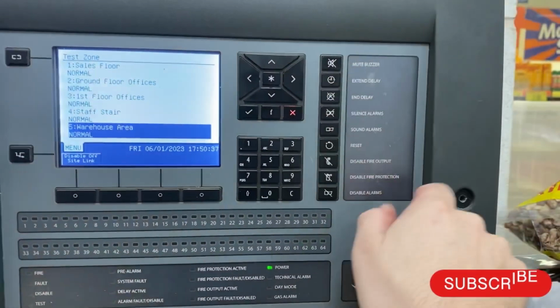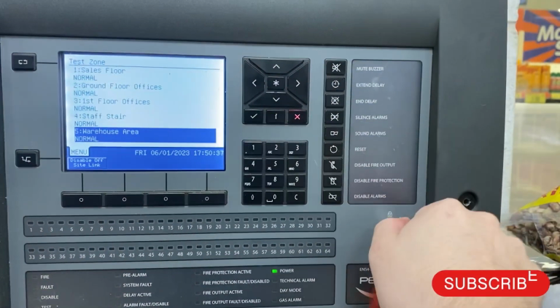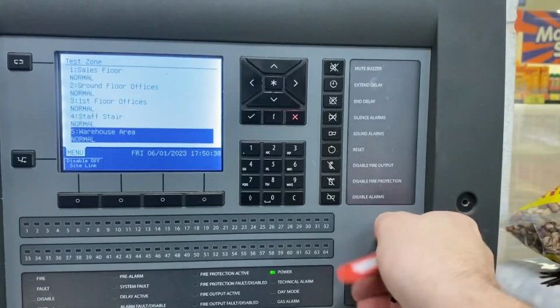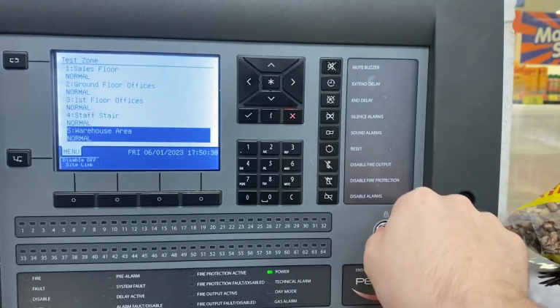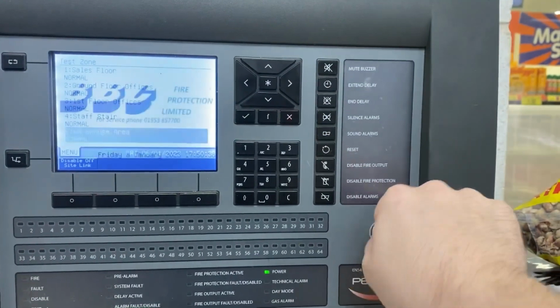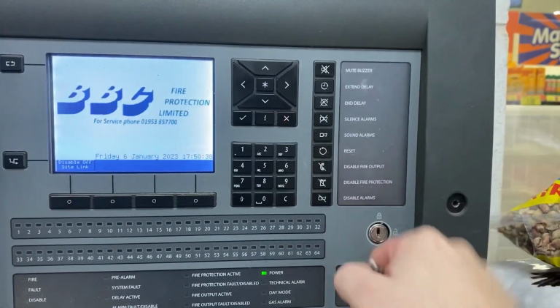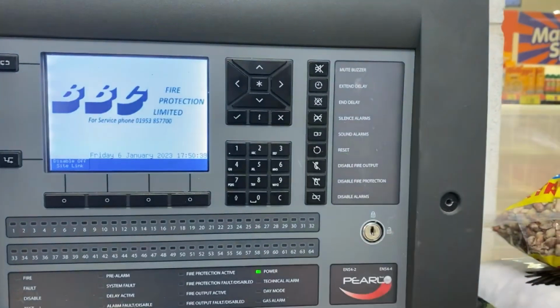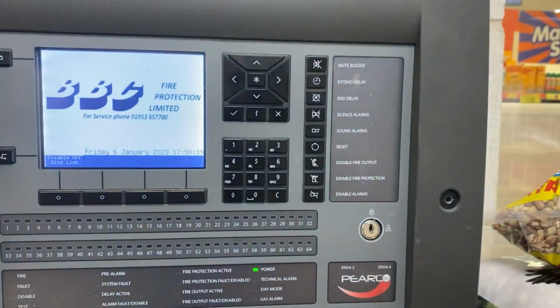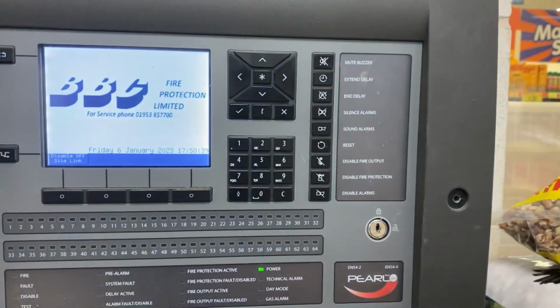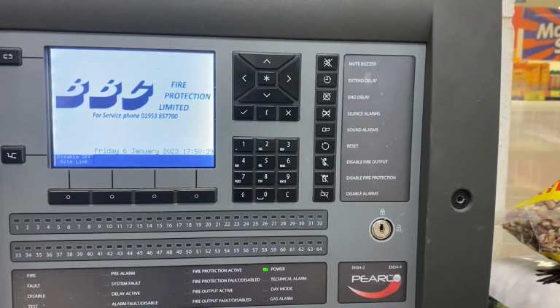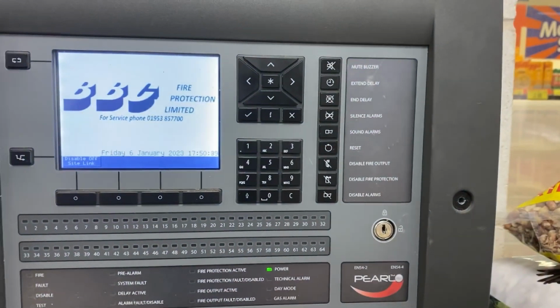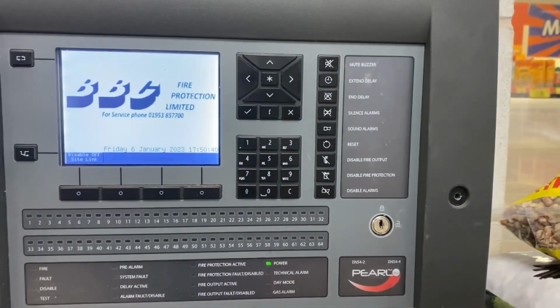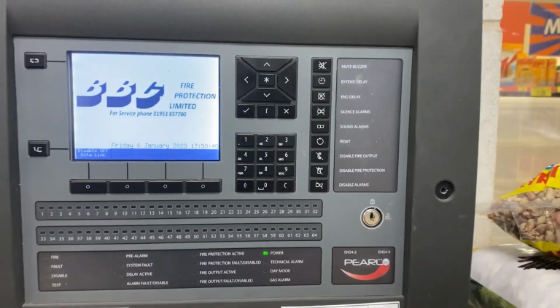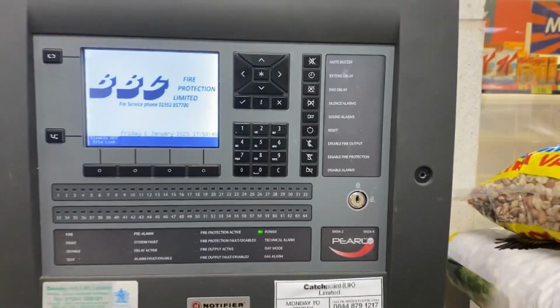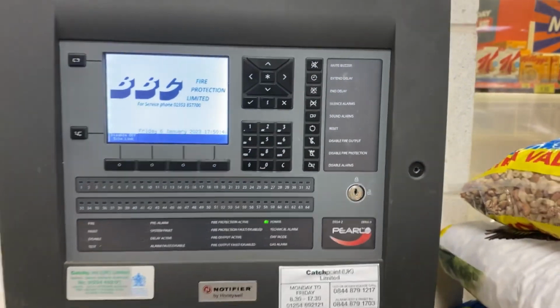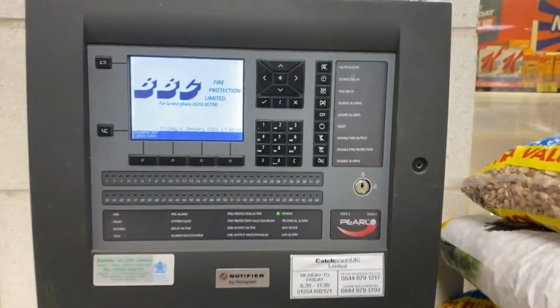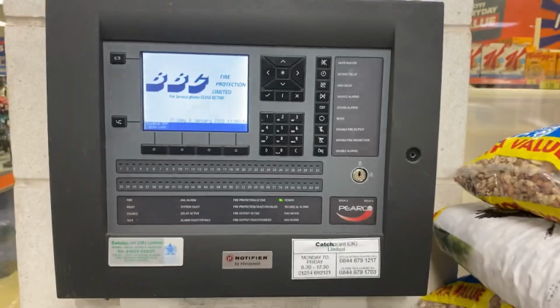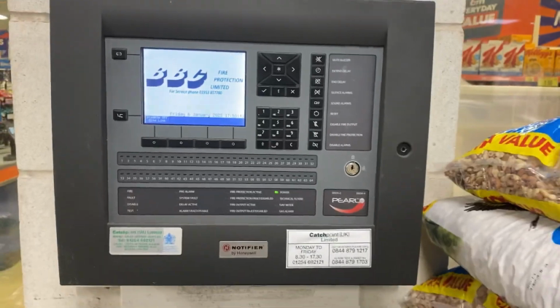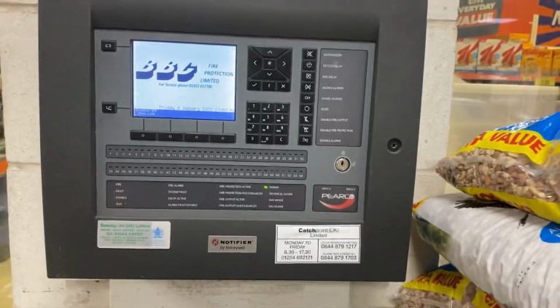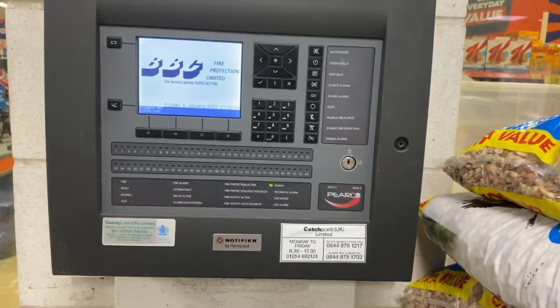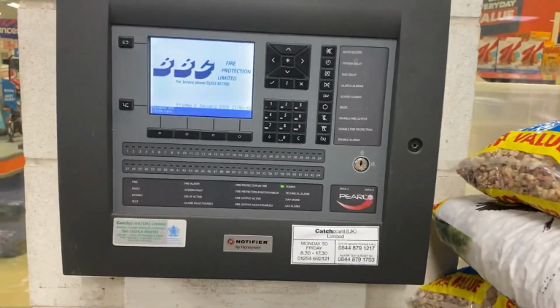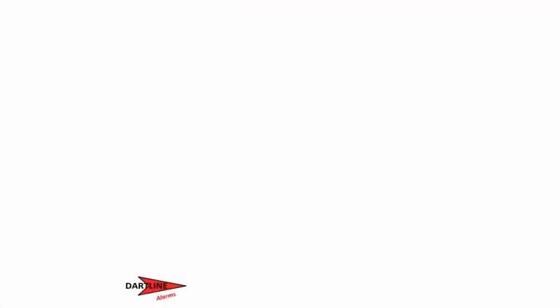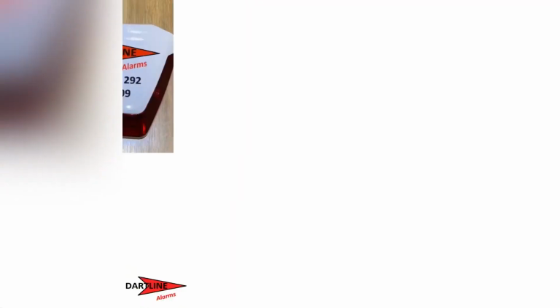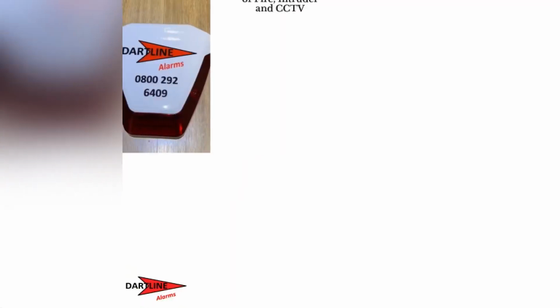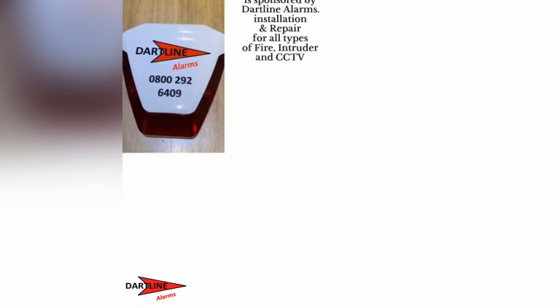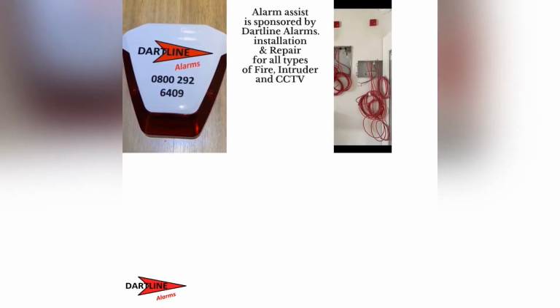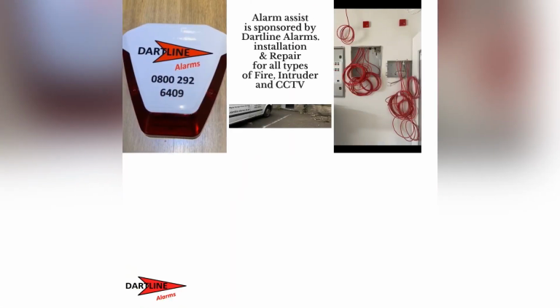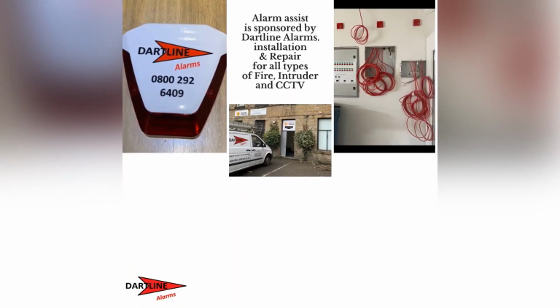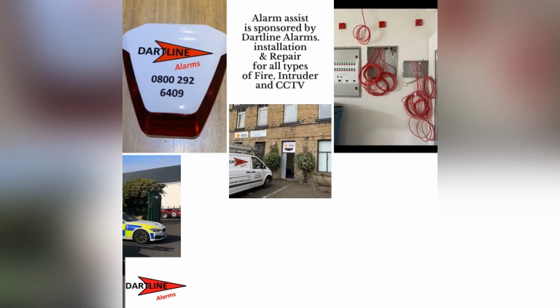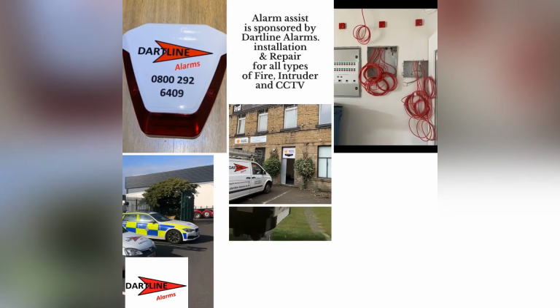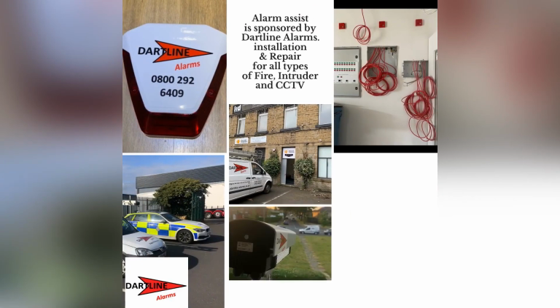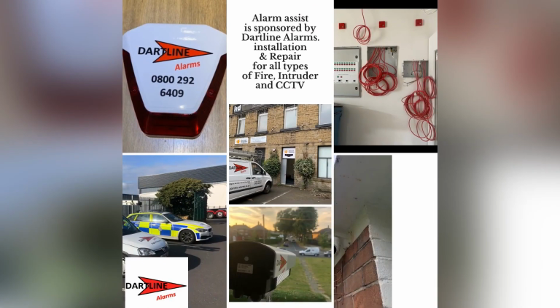Once that's done, you can press Exit or simply remove the key. As you can see, it has gone back to a blank screen. That's it — thank you for watching, please like and subscribe.